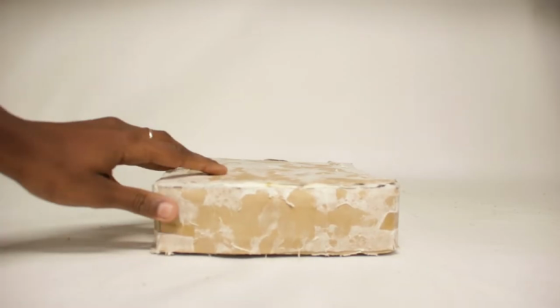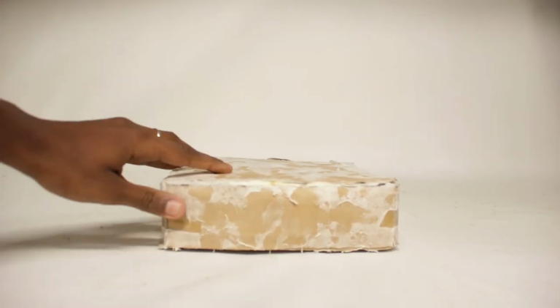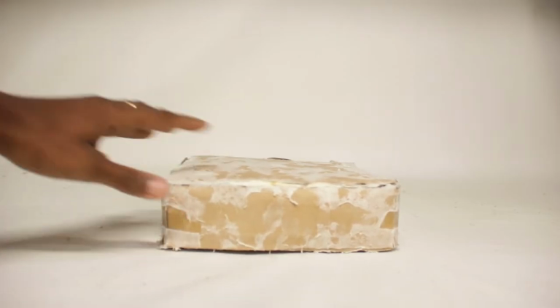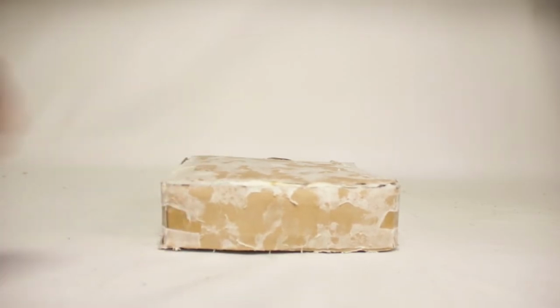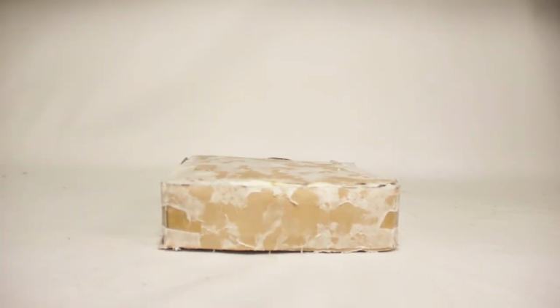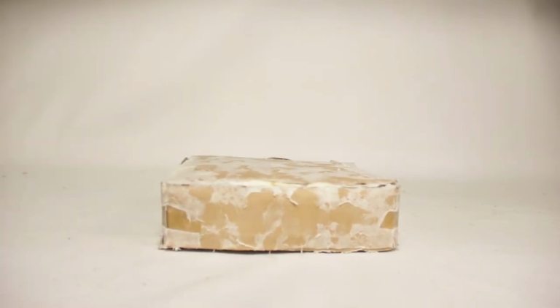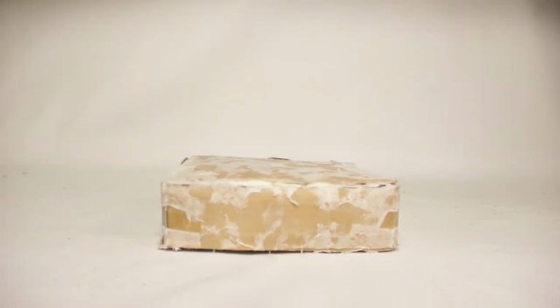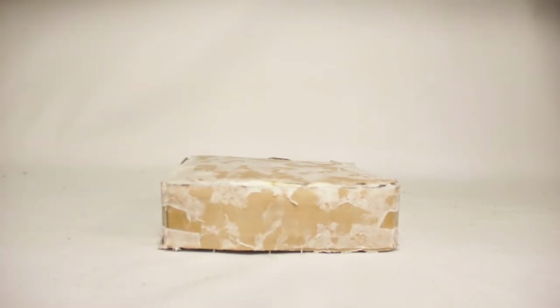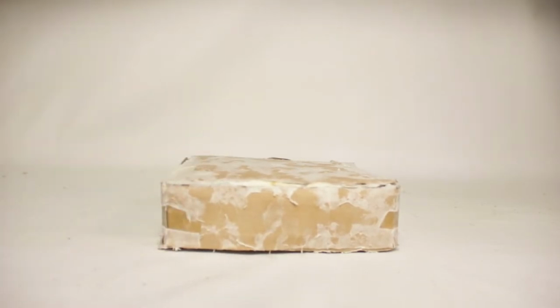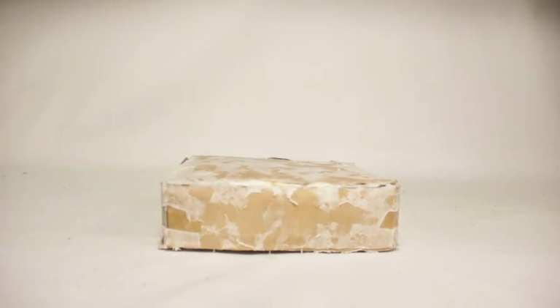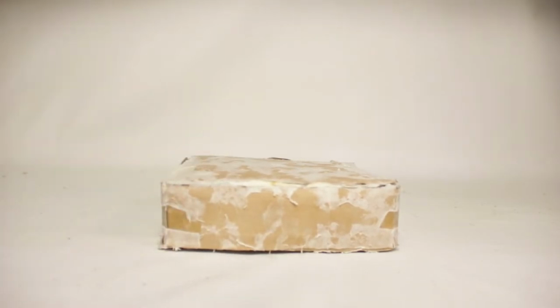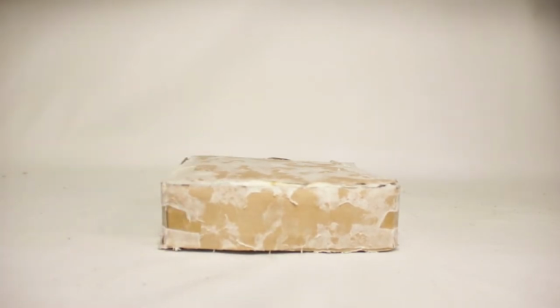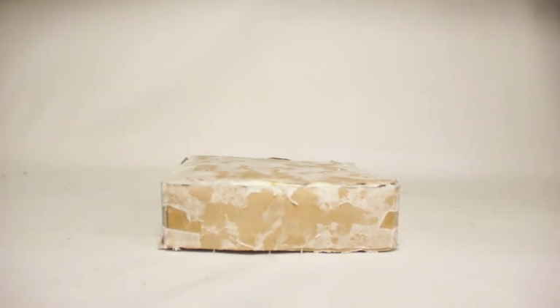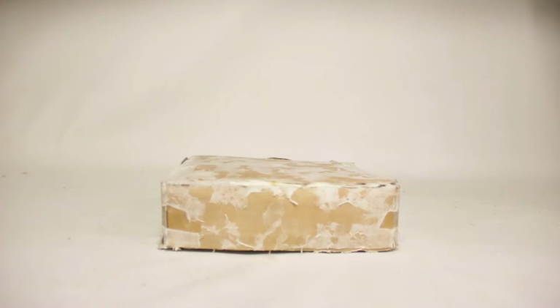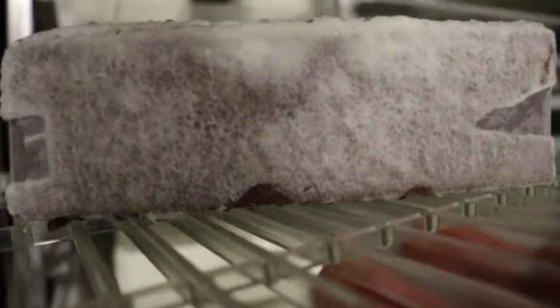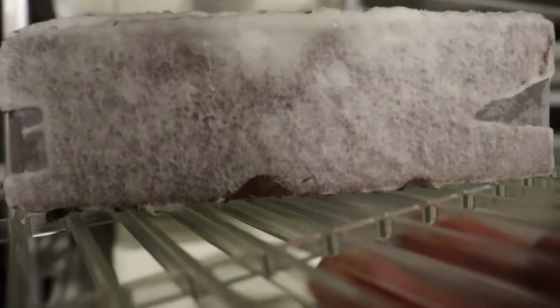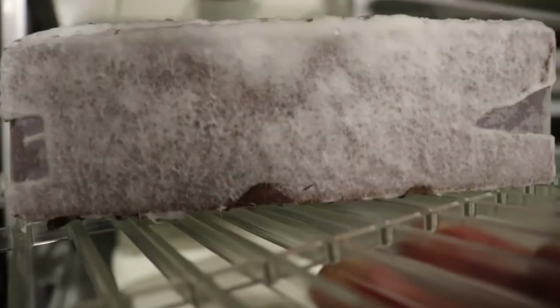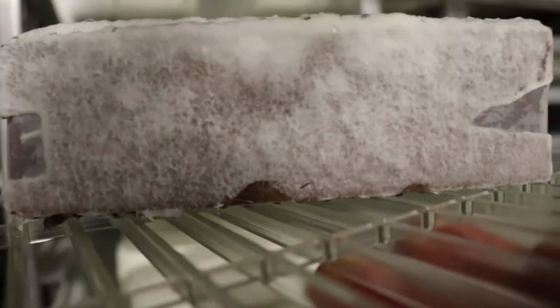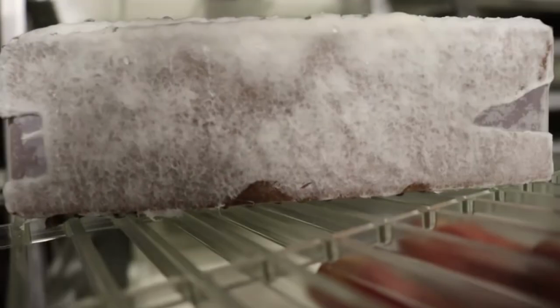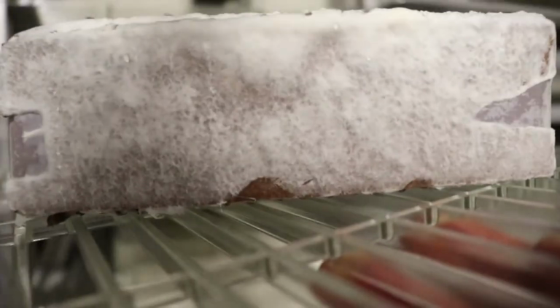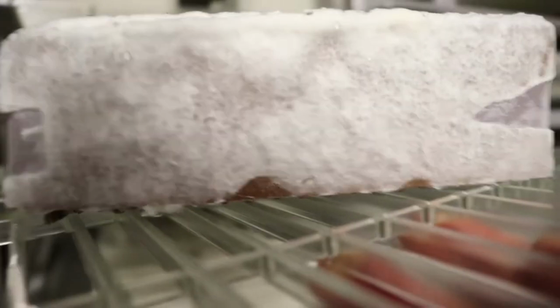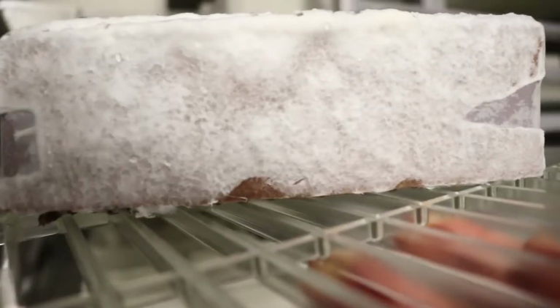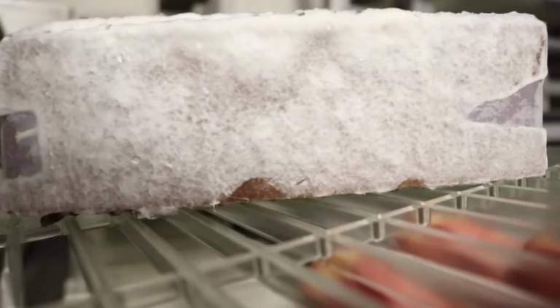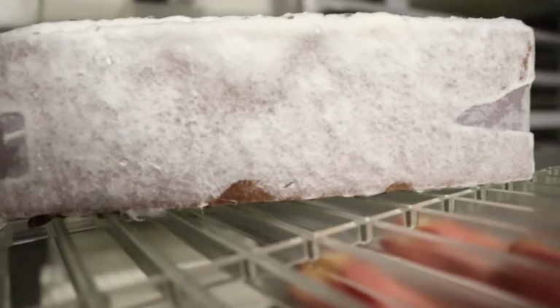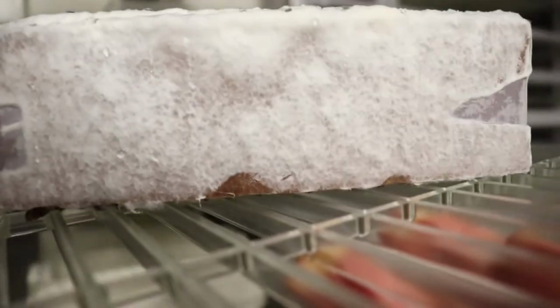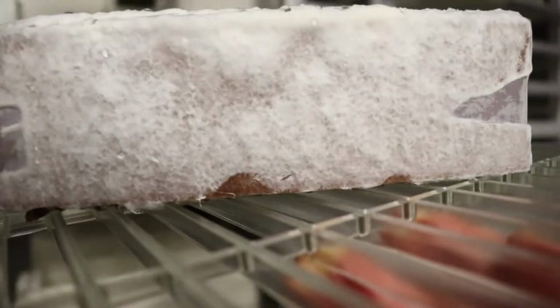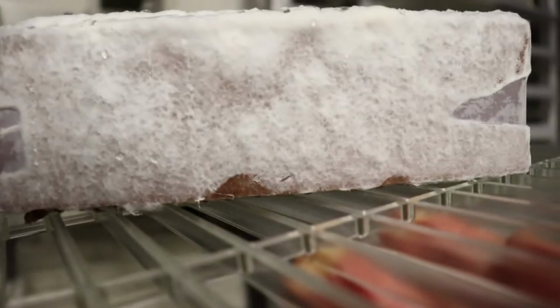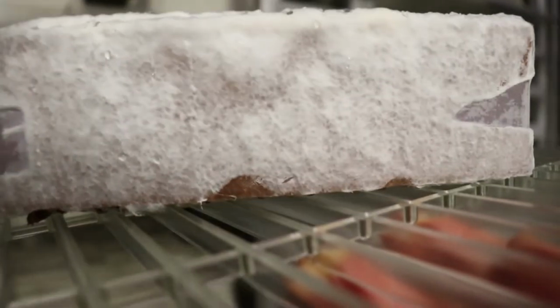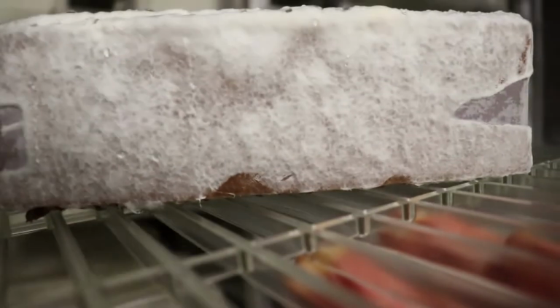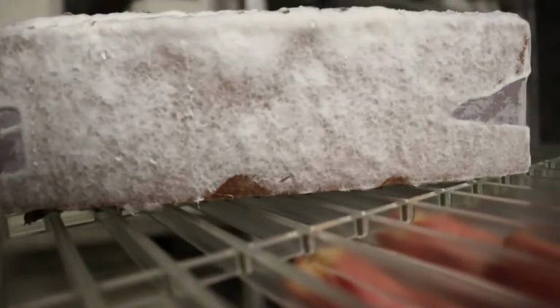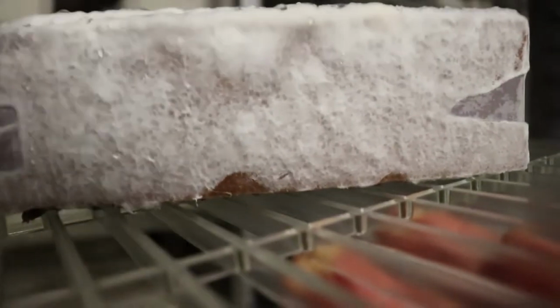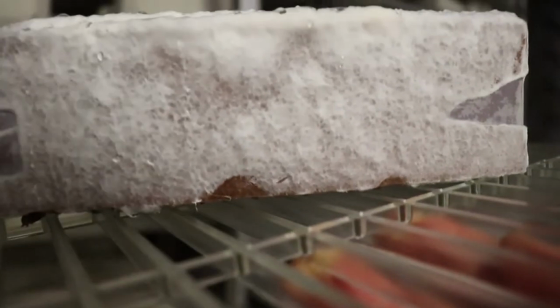Today we're going to teach you how to grow mycelium through cardboard so it becomes part of the final object.